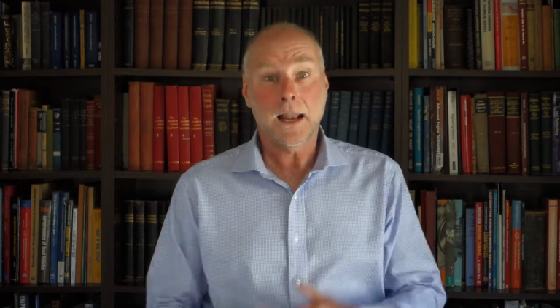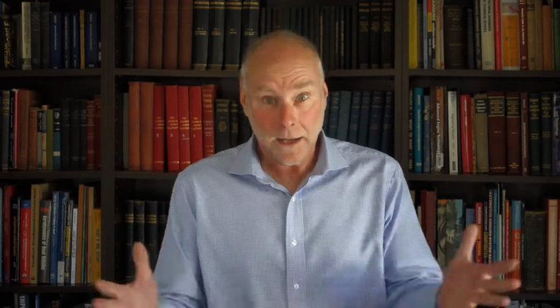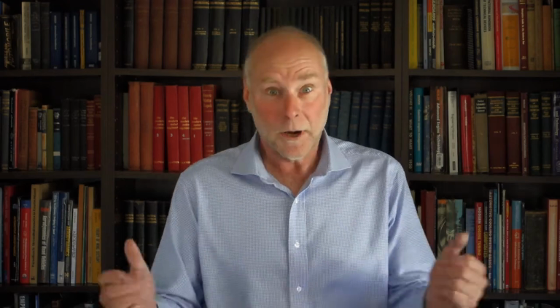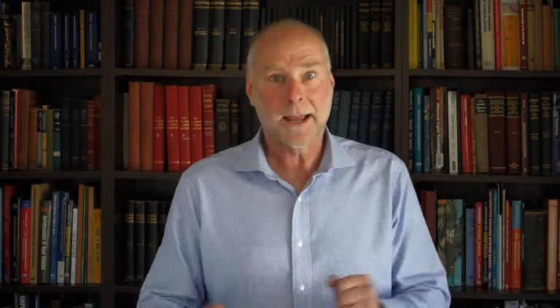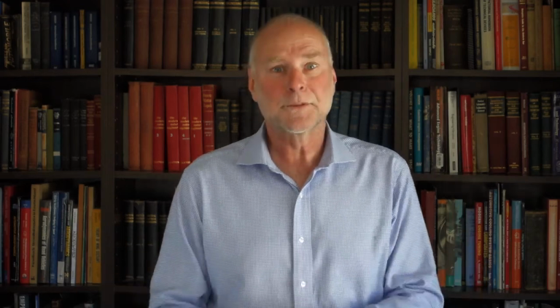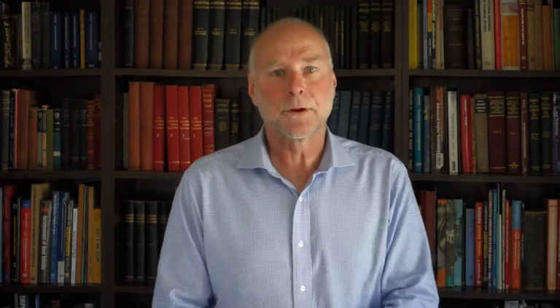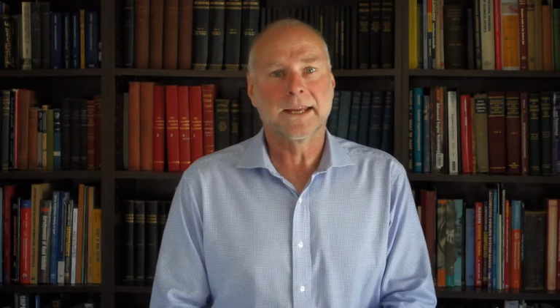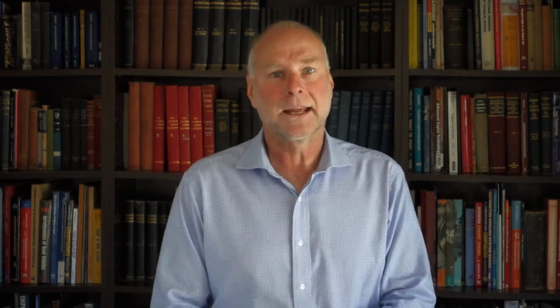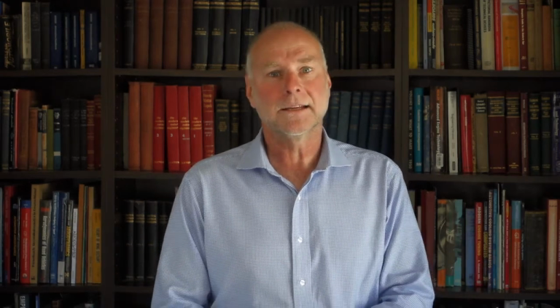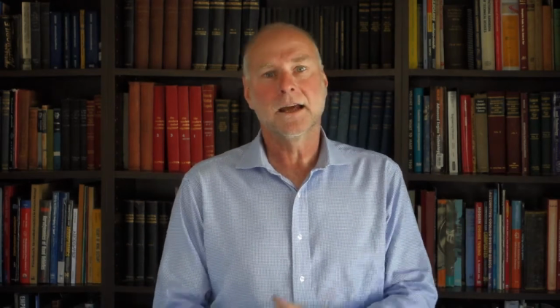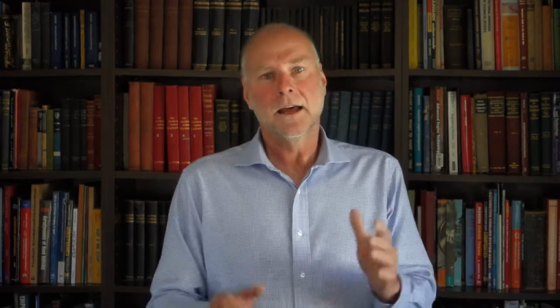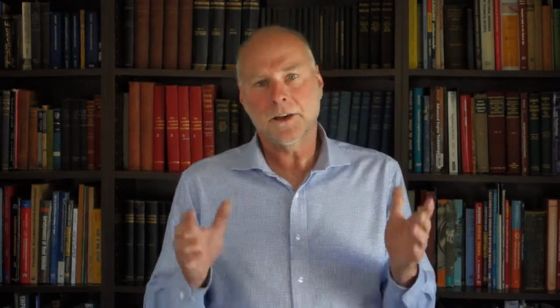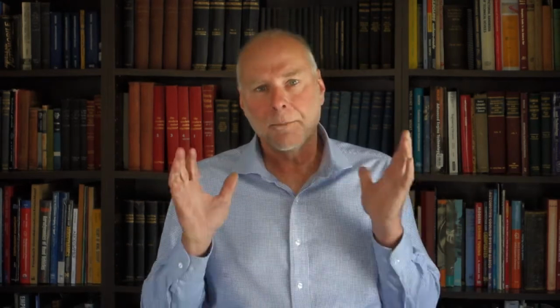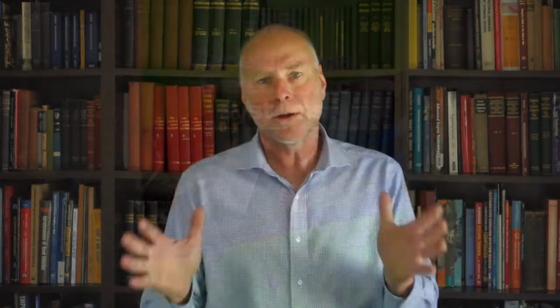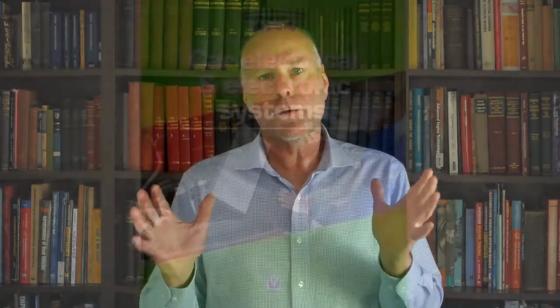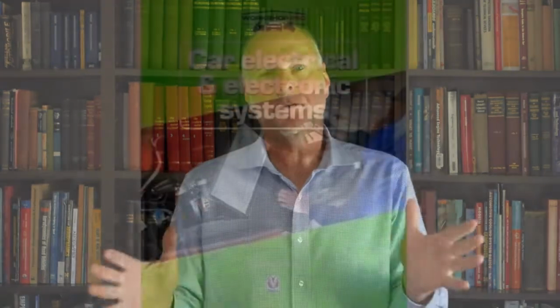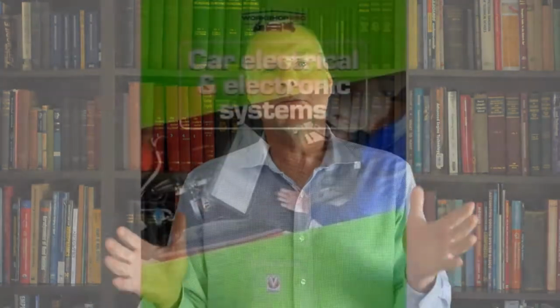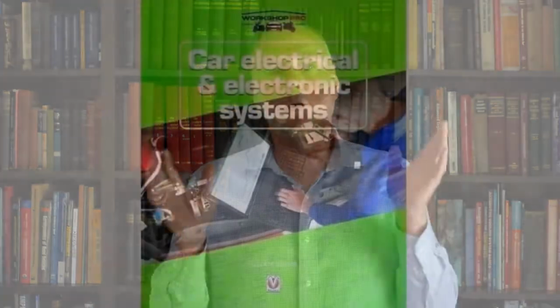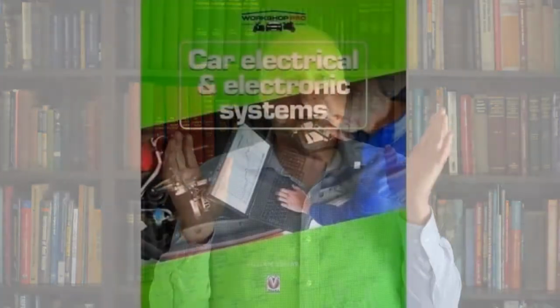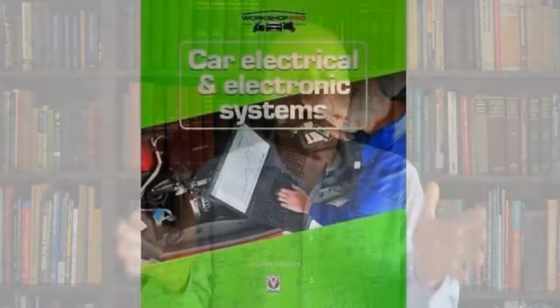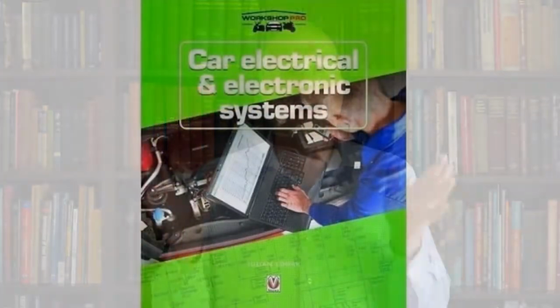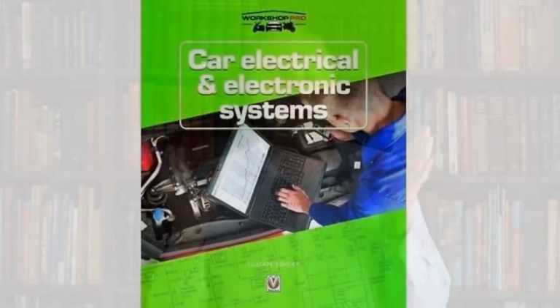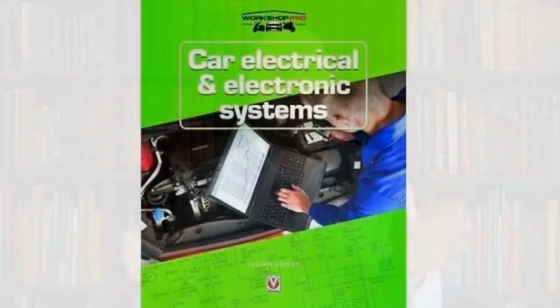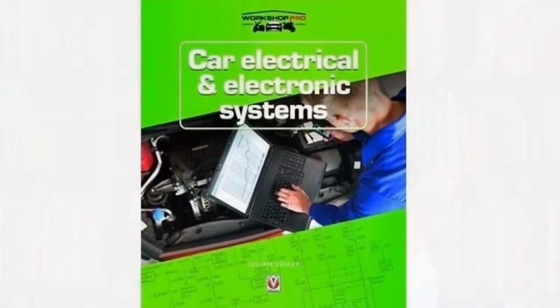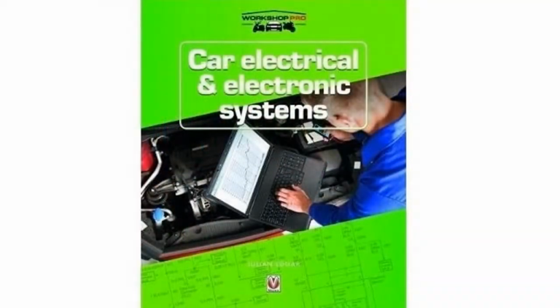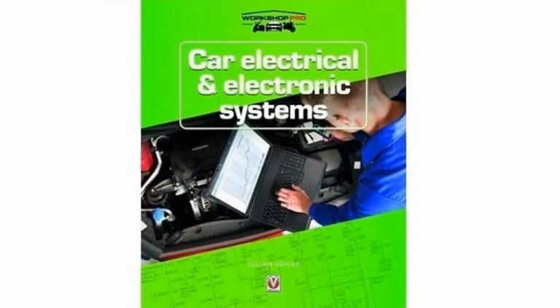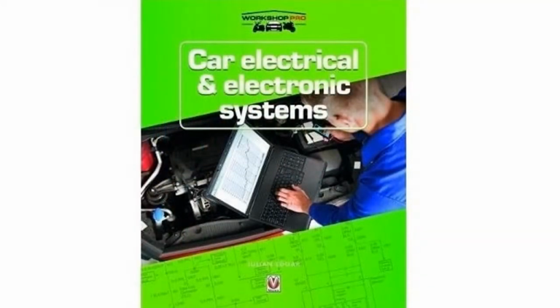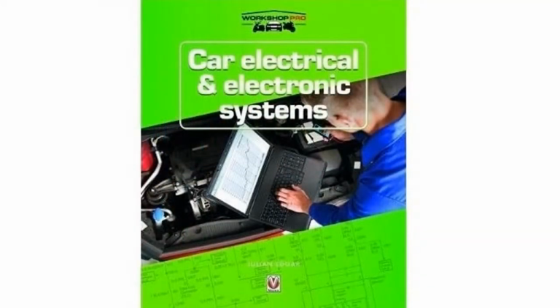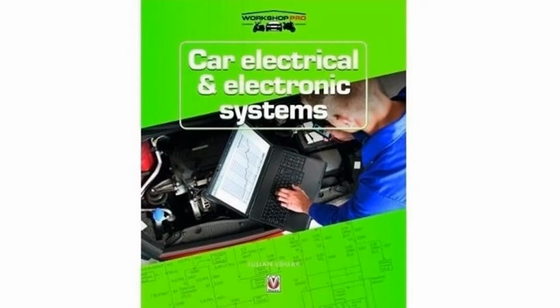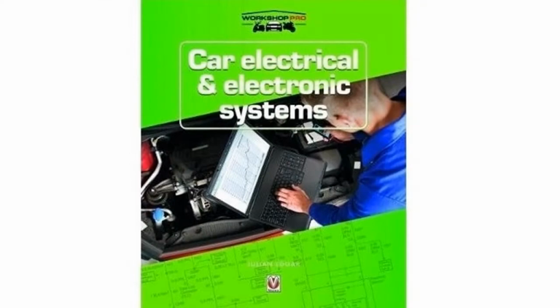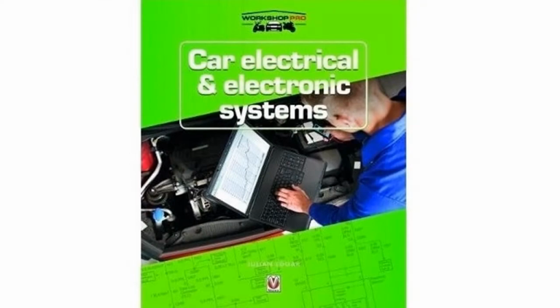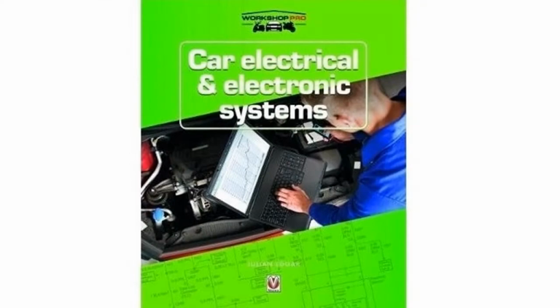Hello, my name's Julian Edgar, and I'm the author of the book Car Electrical and Electronic Systems.